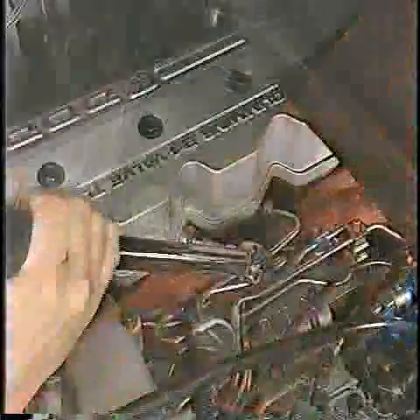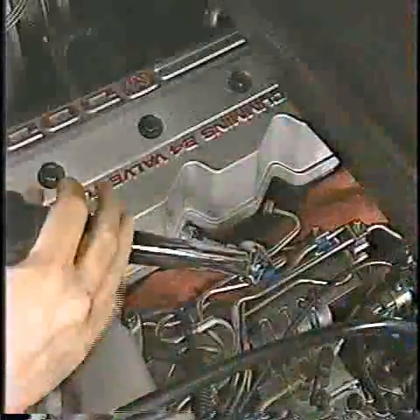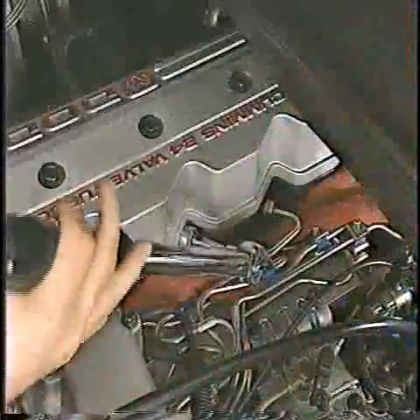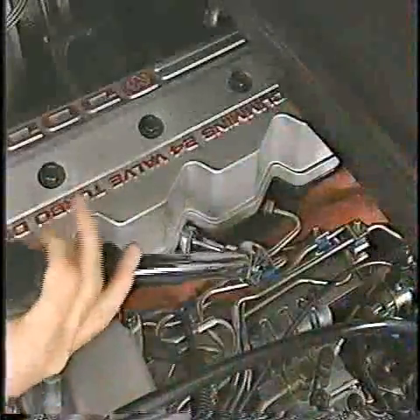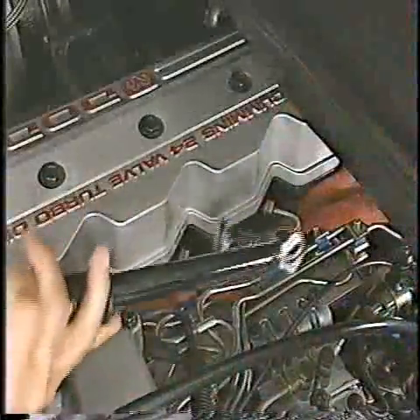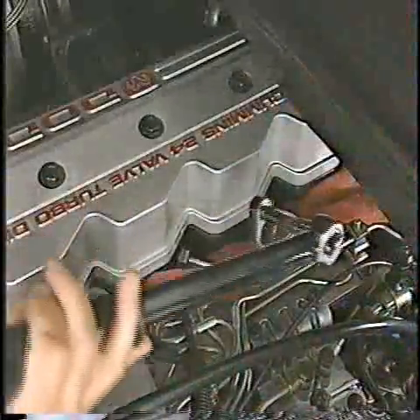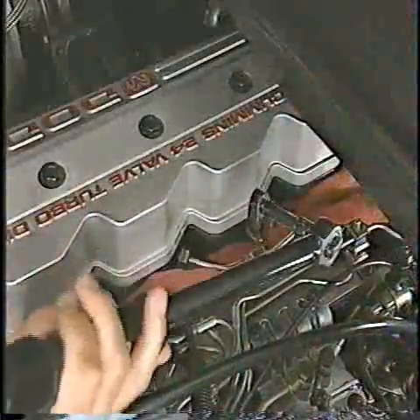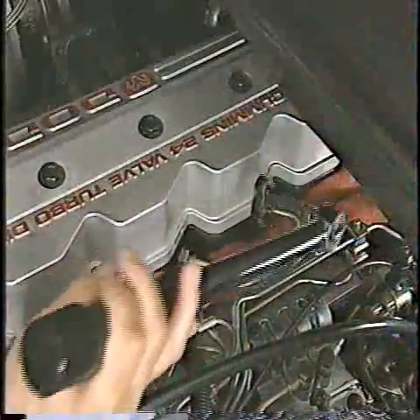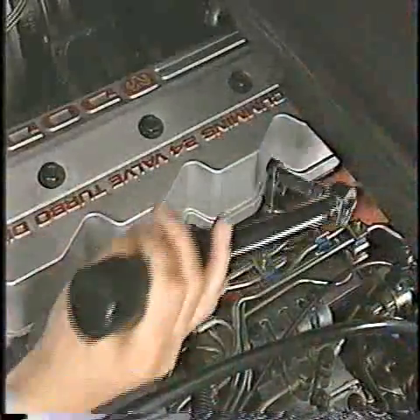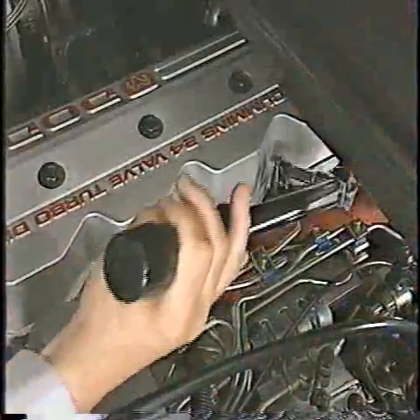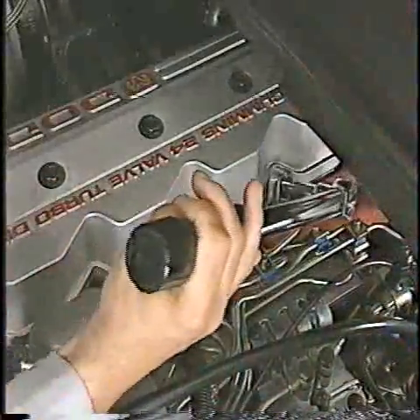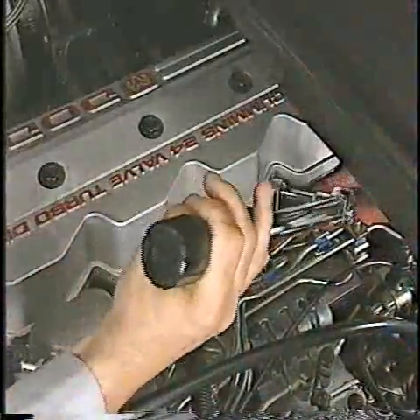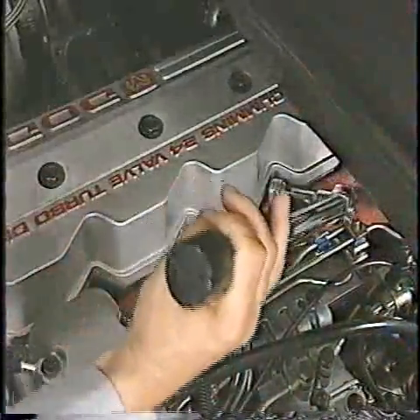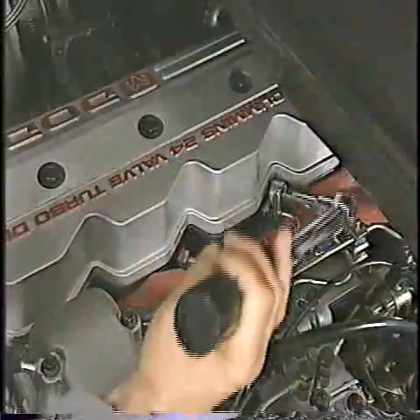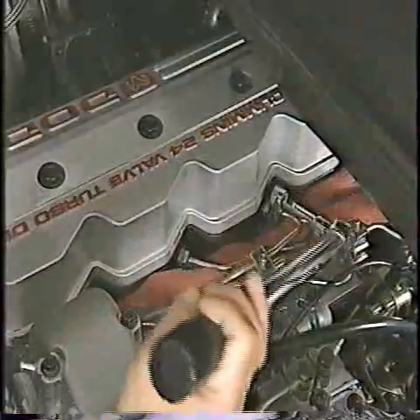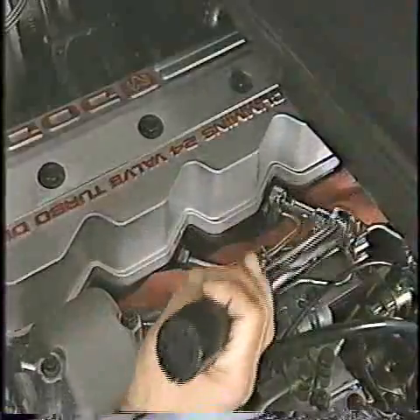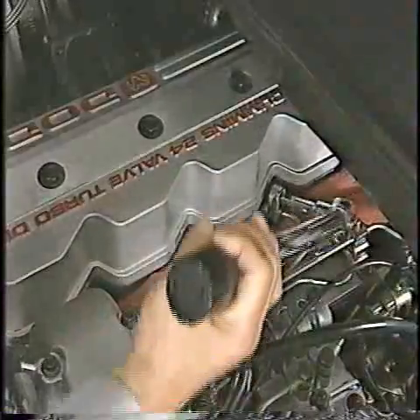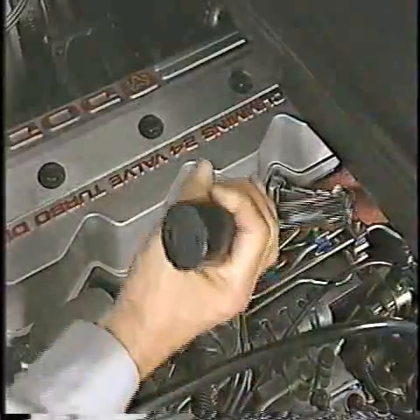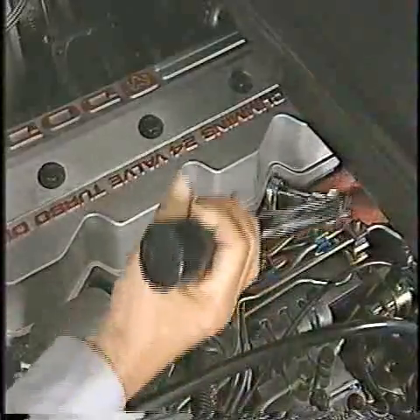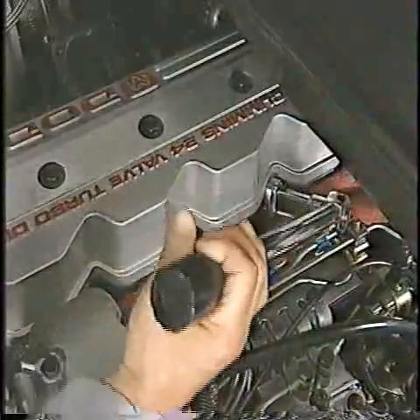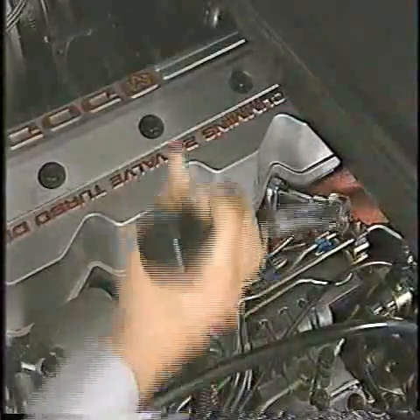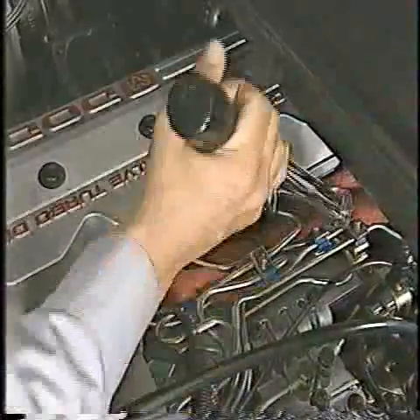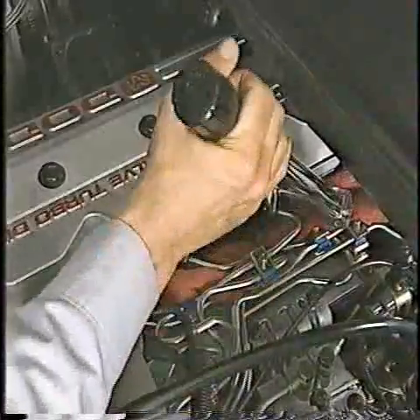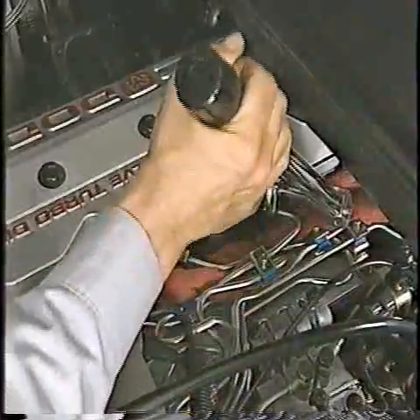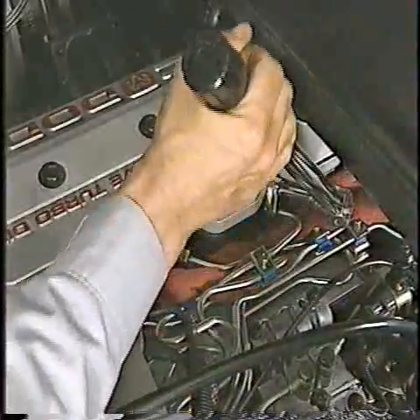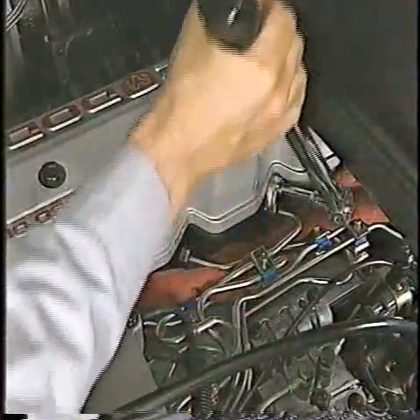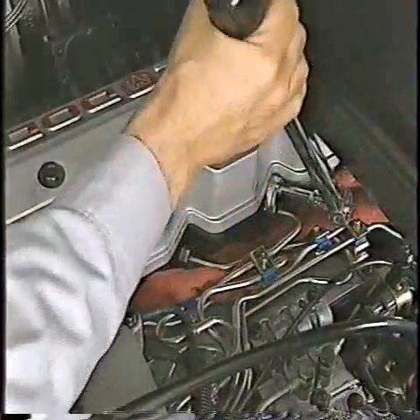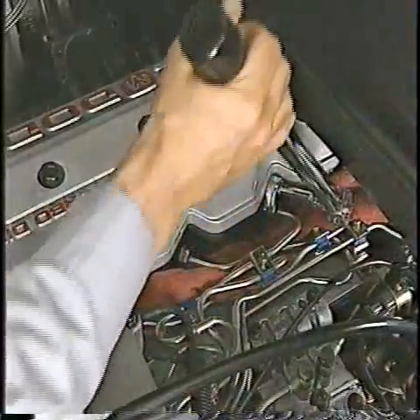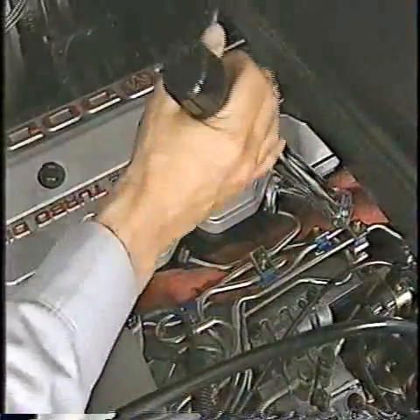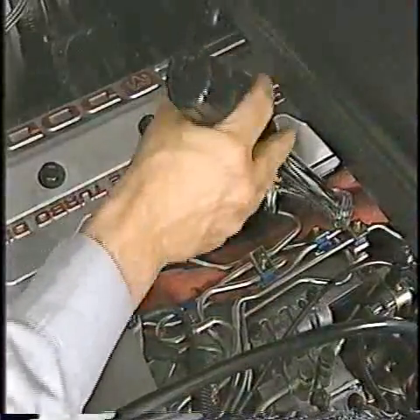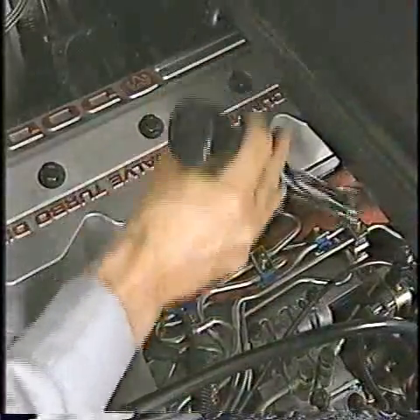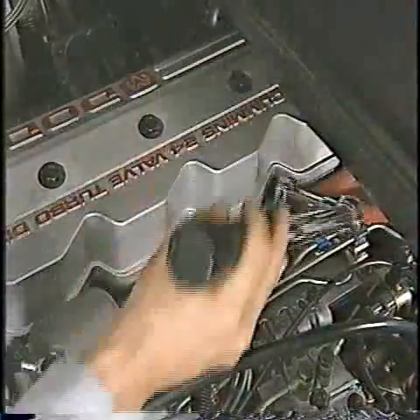Tighten the fuel line fittings to 40 newton meters, or 28 to 30 foot pounds. Proper torque here is critical.